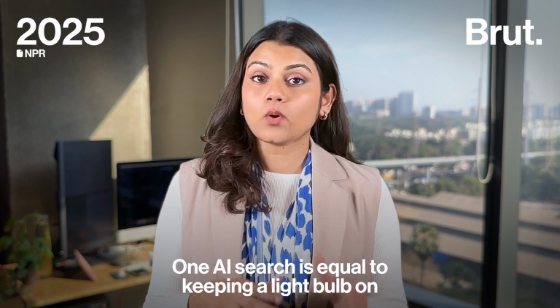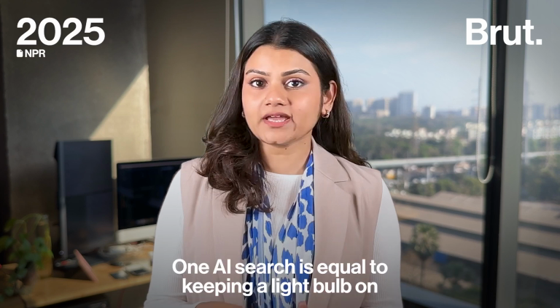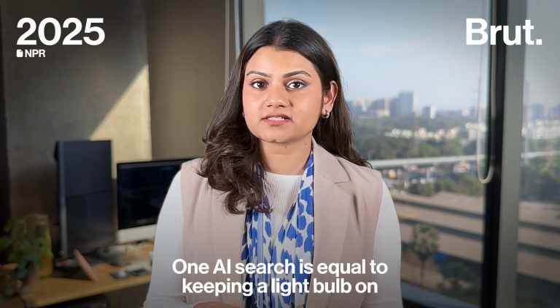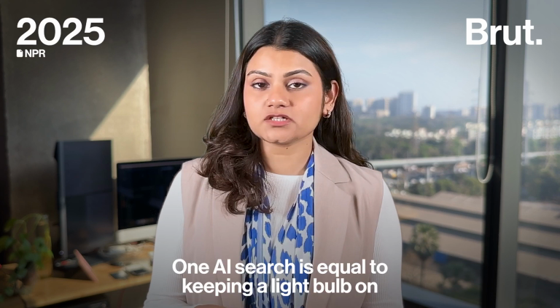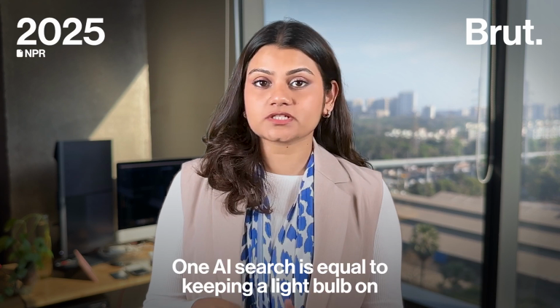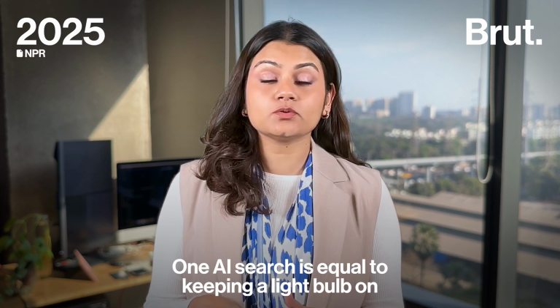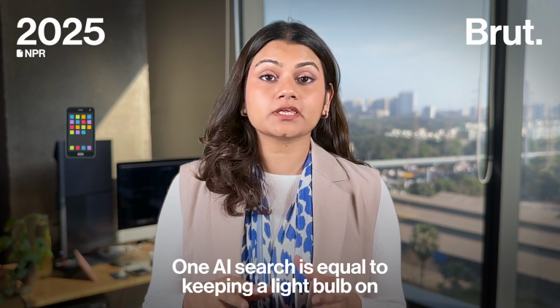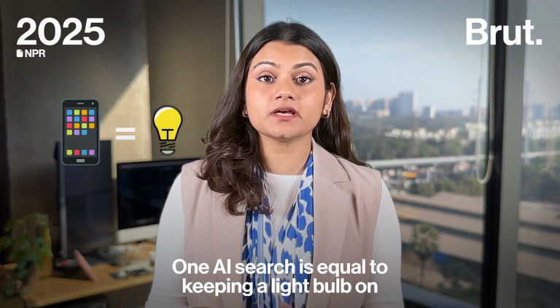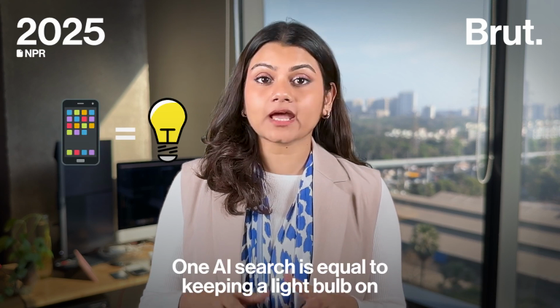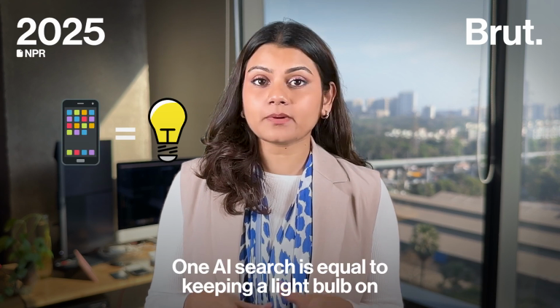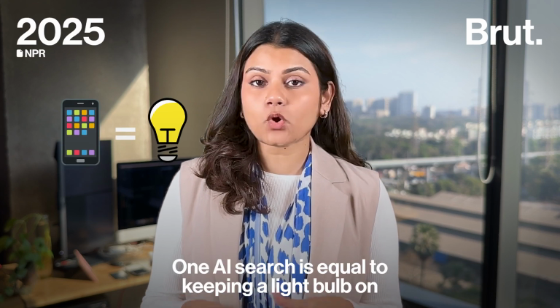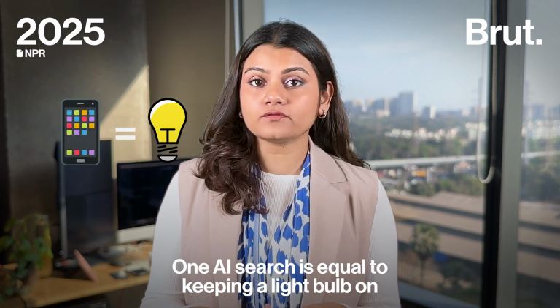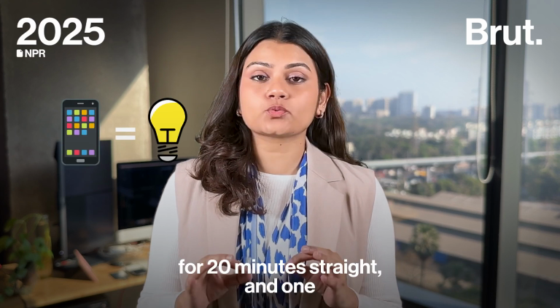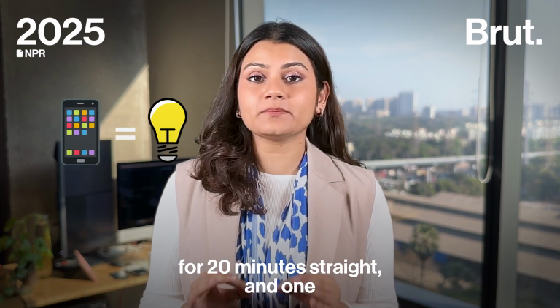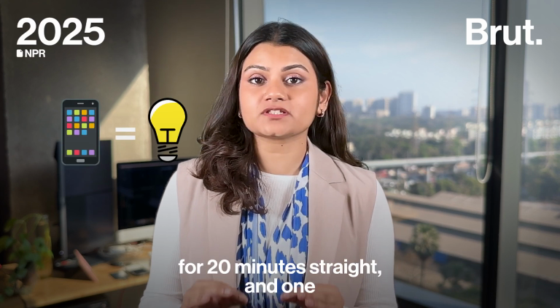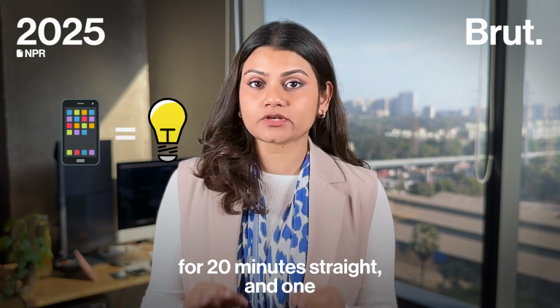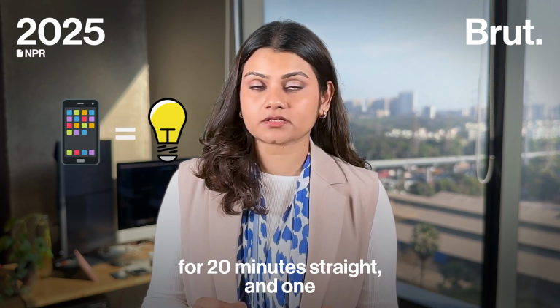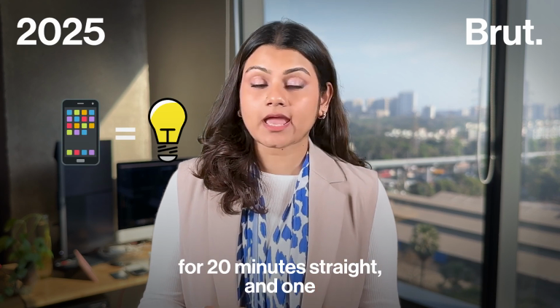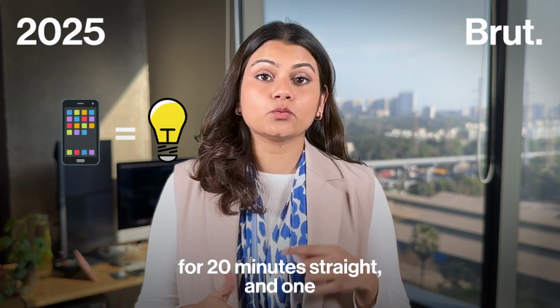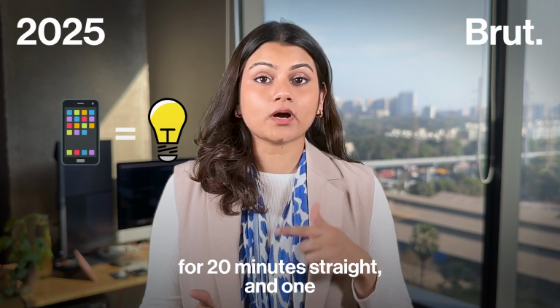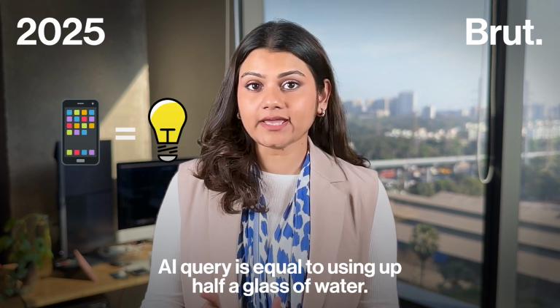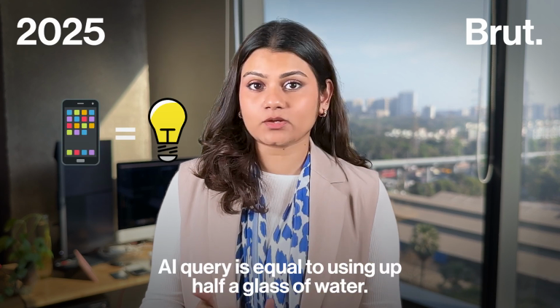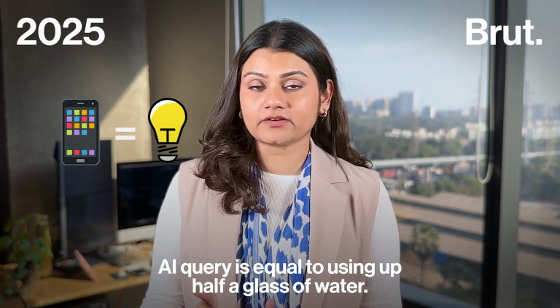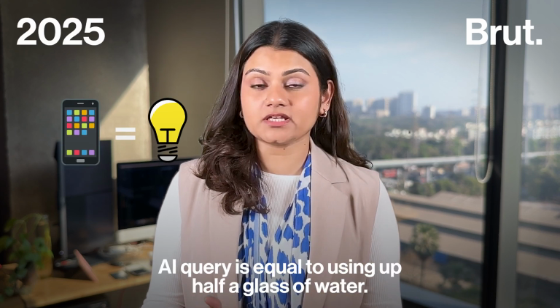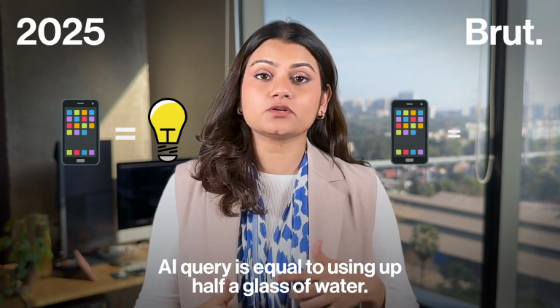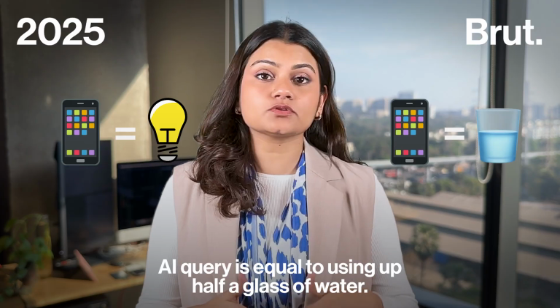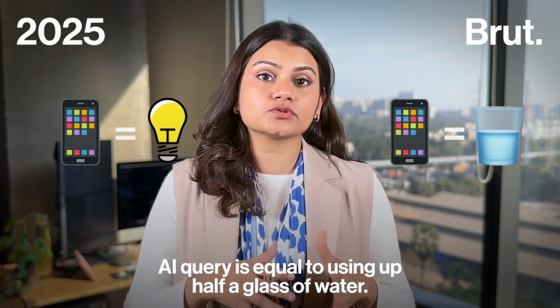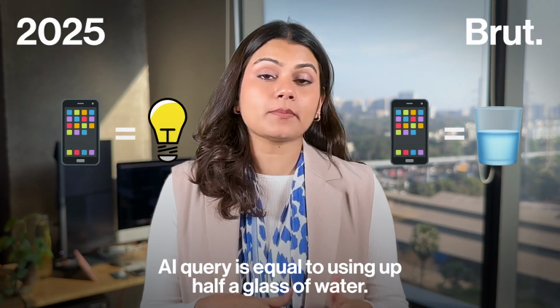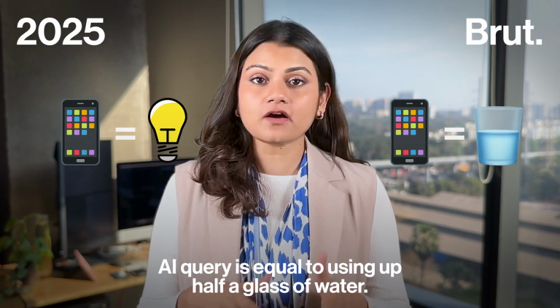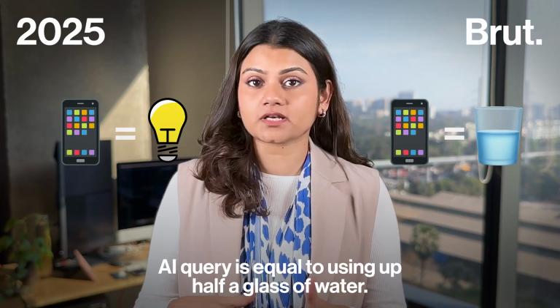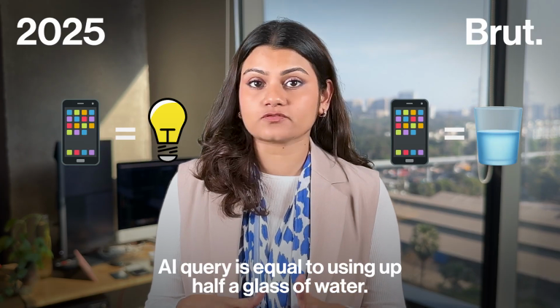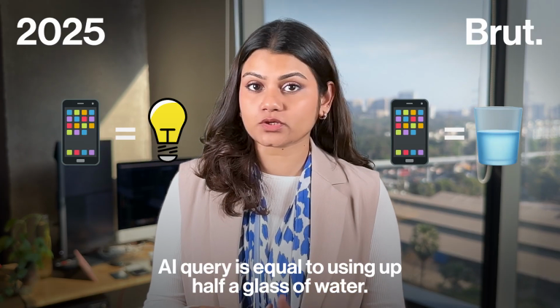One AI search is equal to keeping a light bulb on for 20 minutes straight. And one AI query is equal to using up half a glass of water.